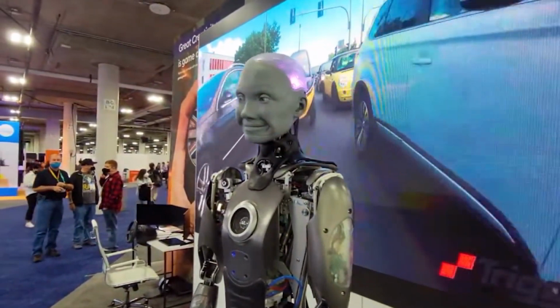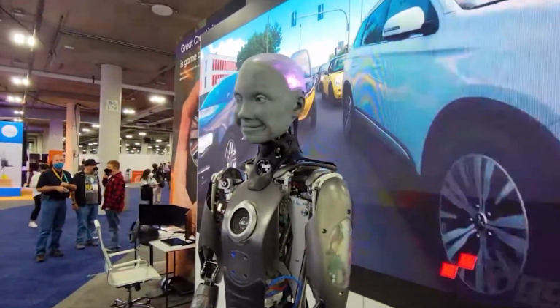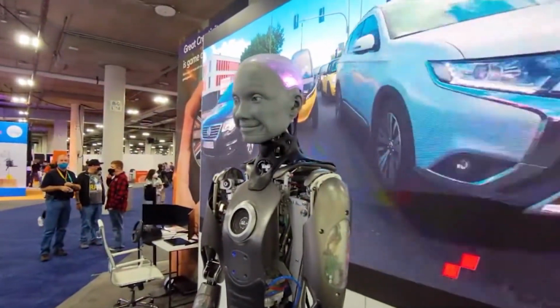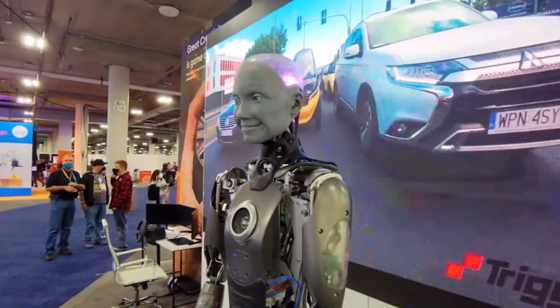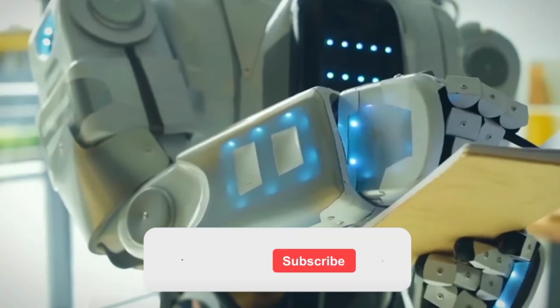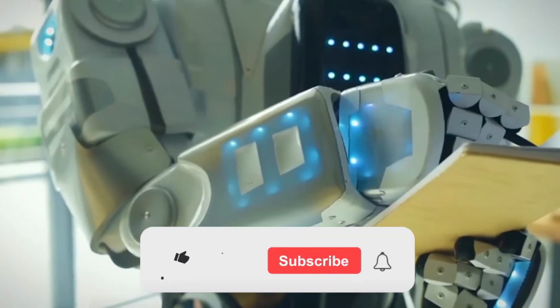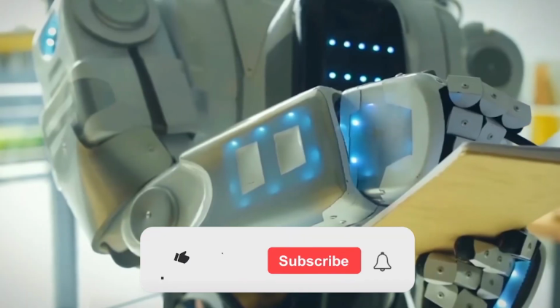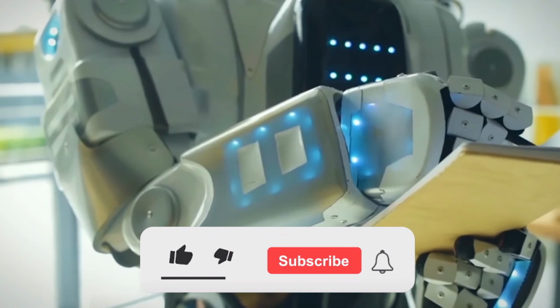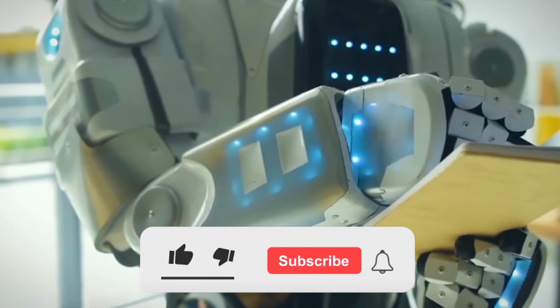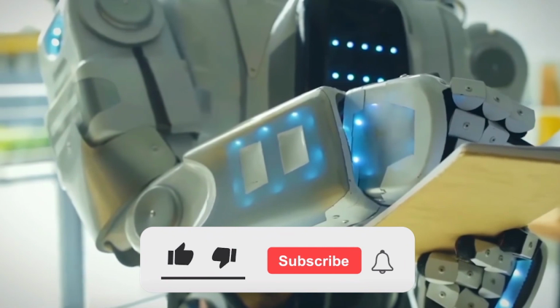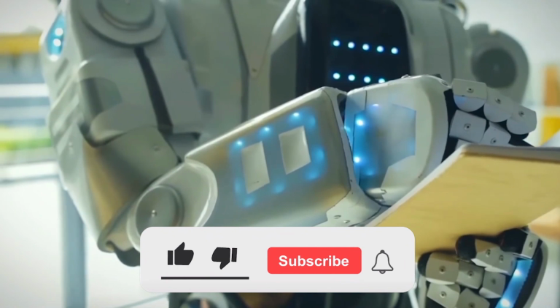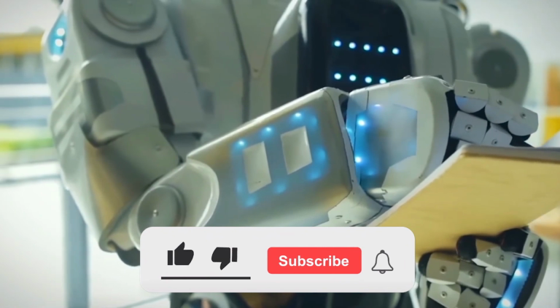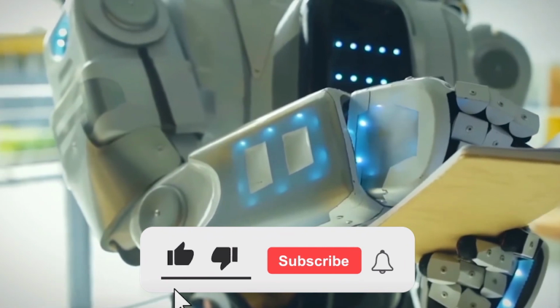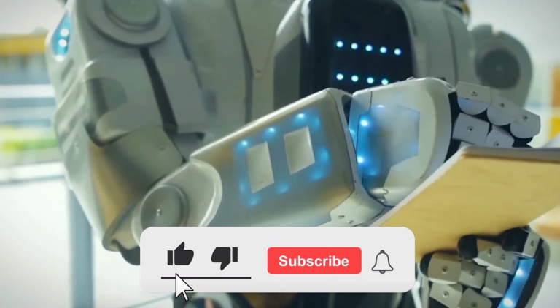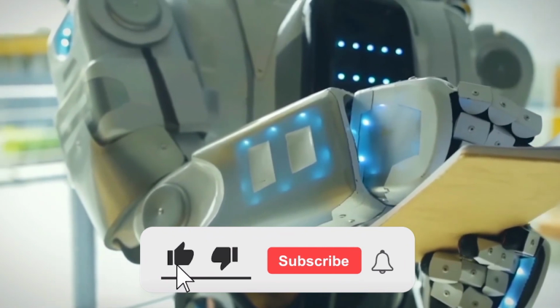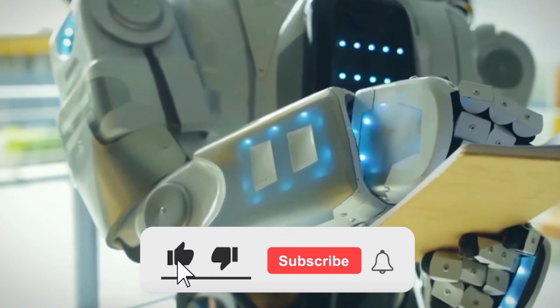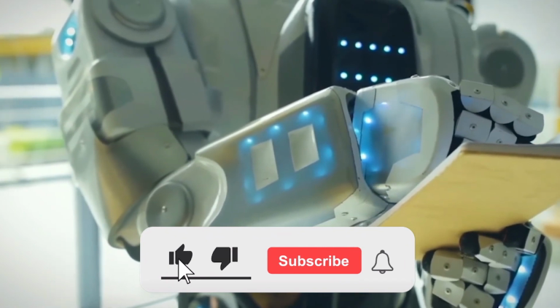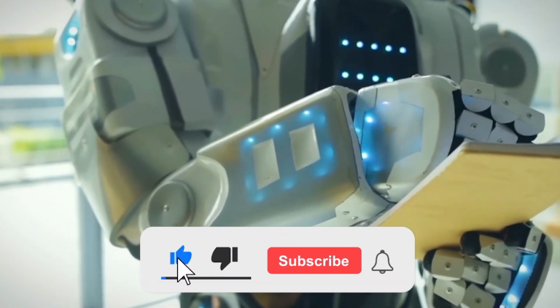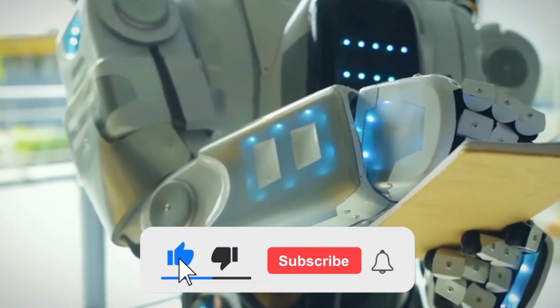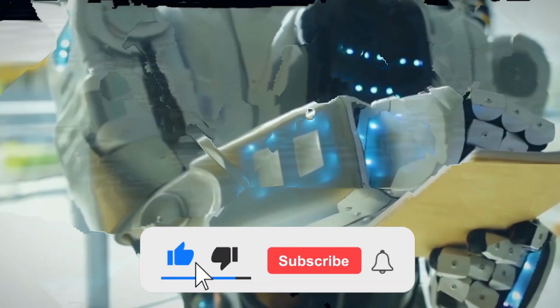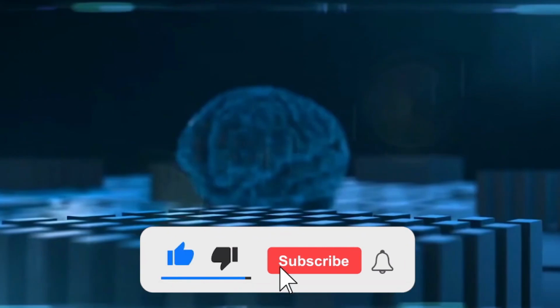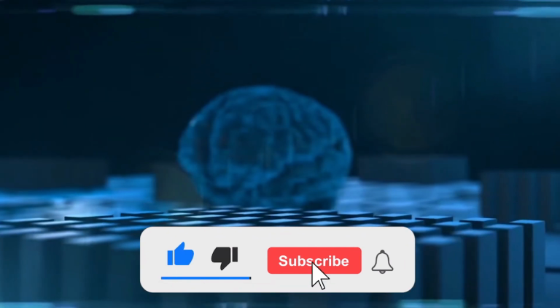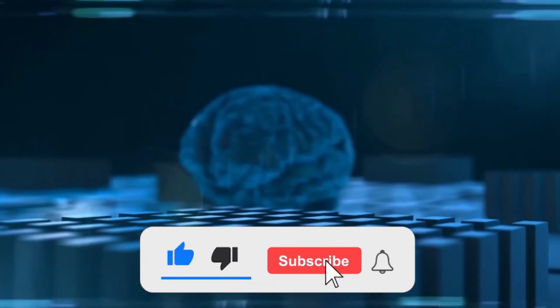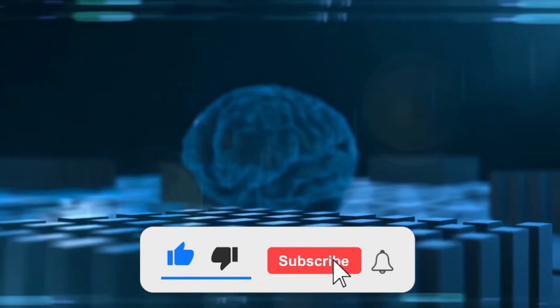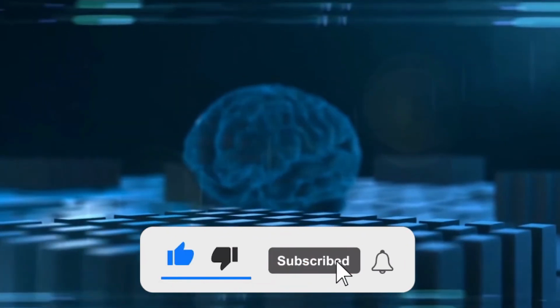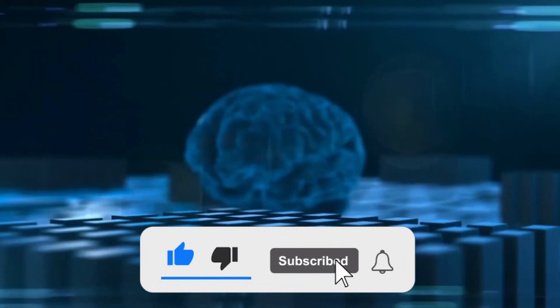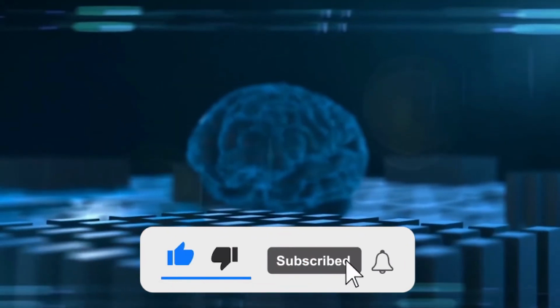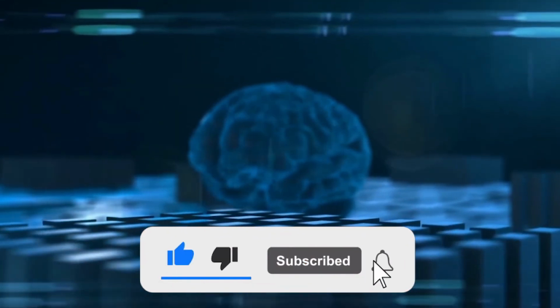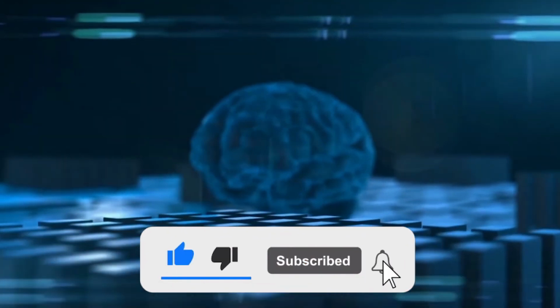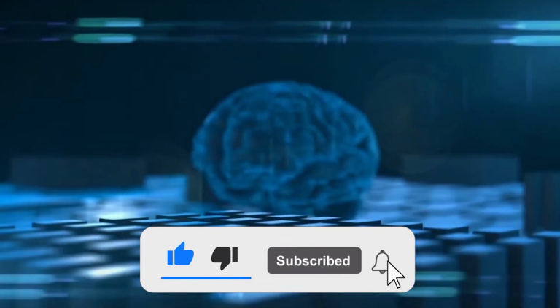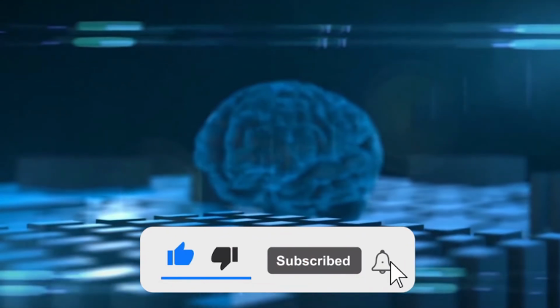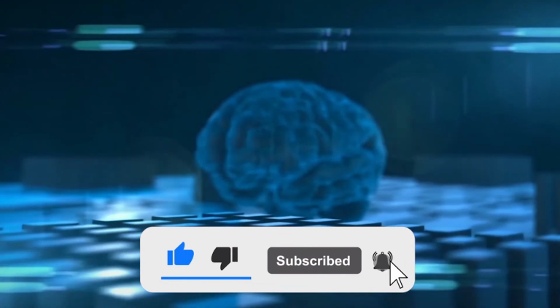If you're finding this video awesome, make sure to hit the like button and subscribe to the channel.